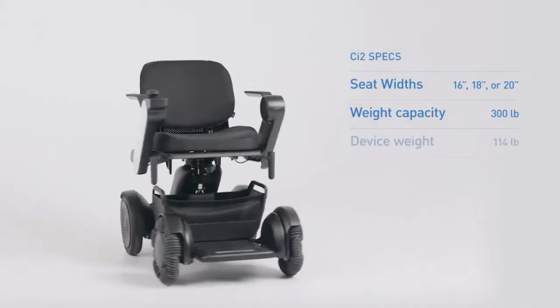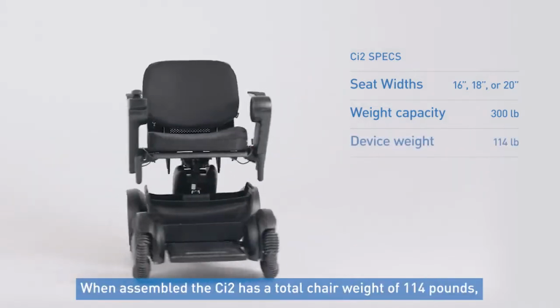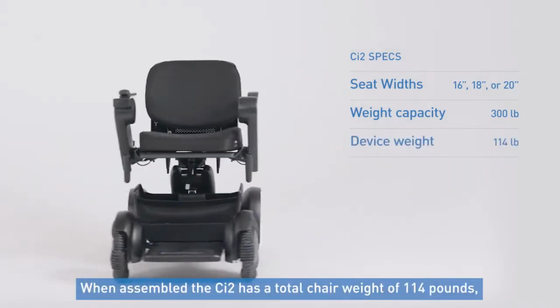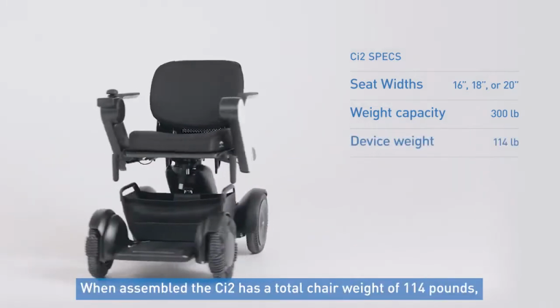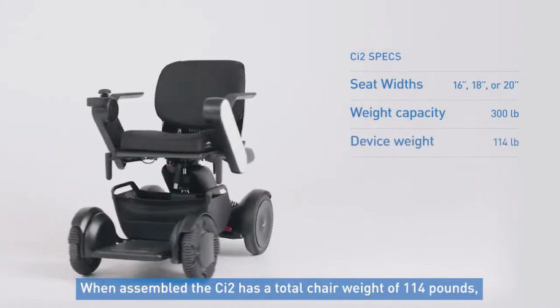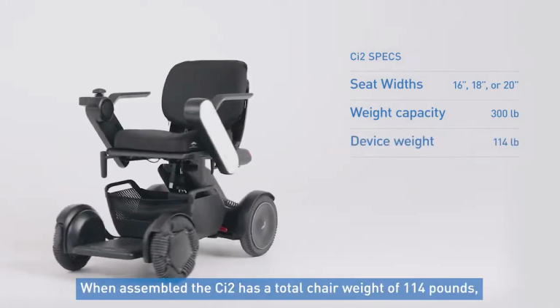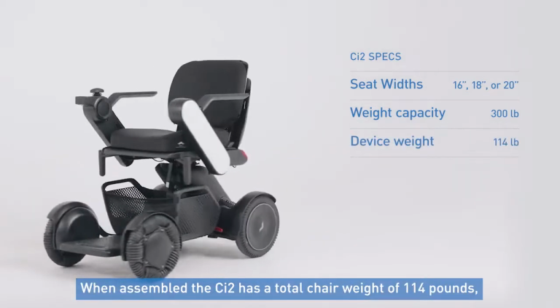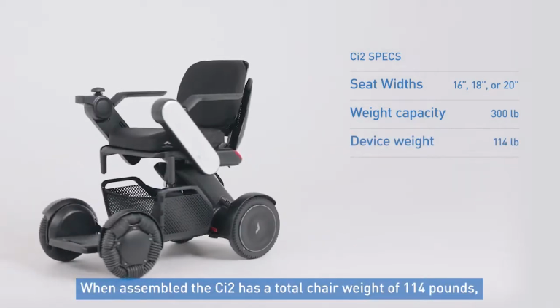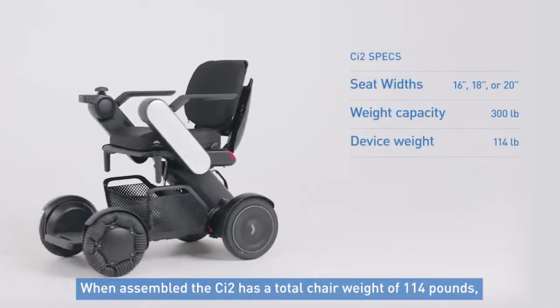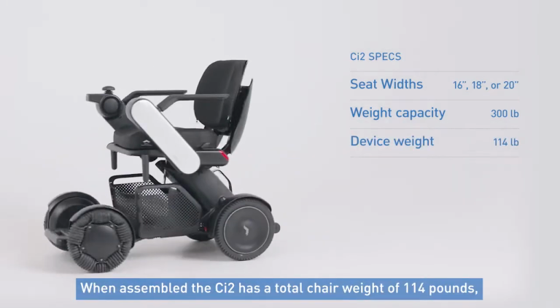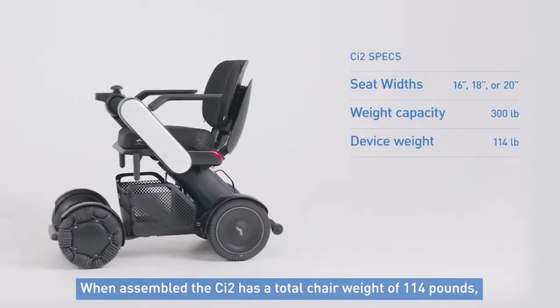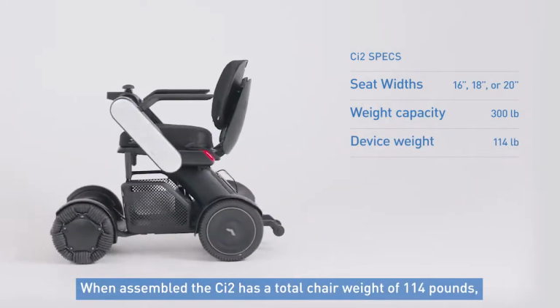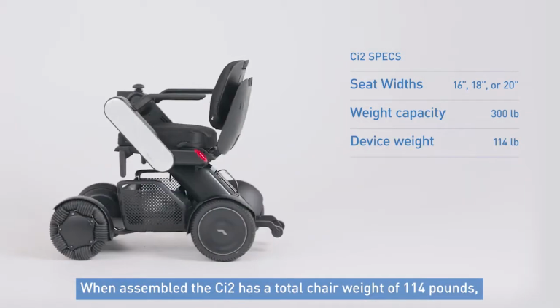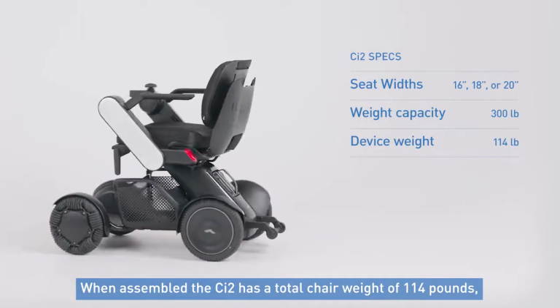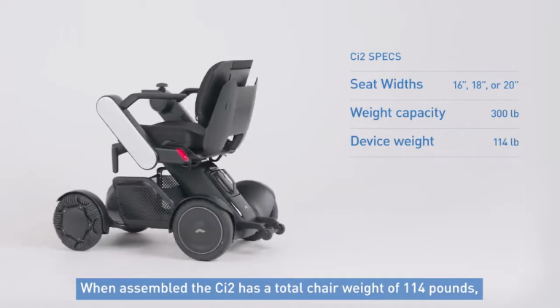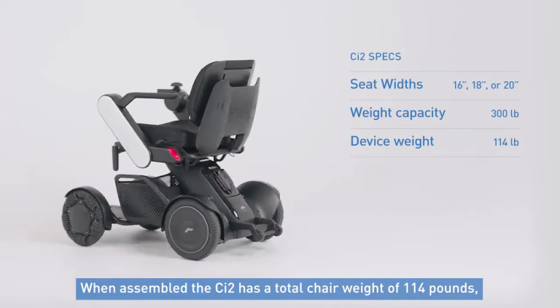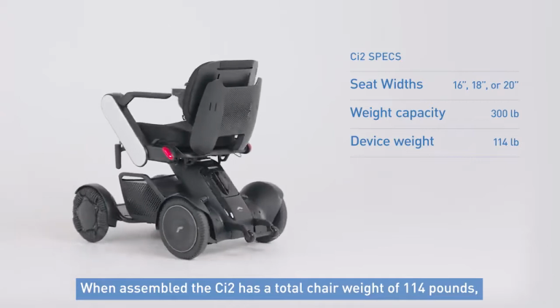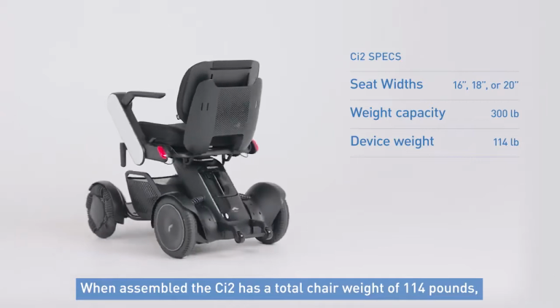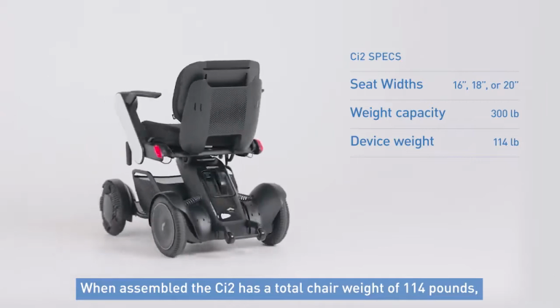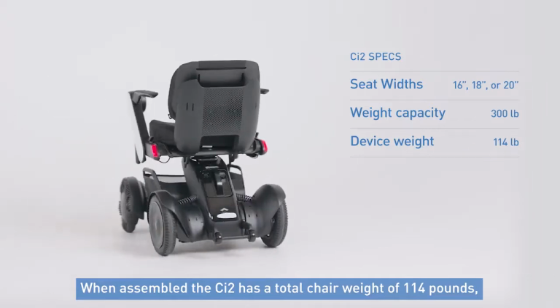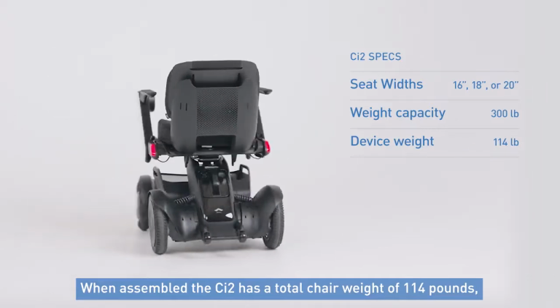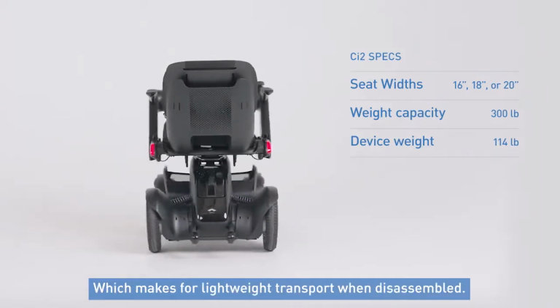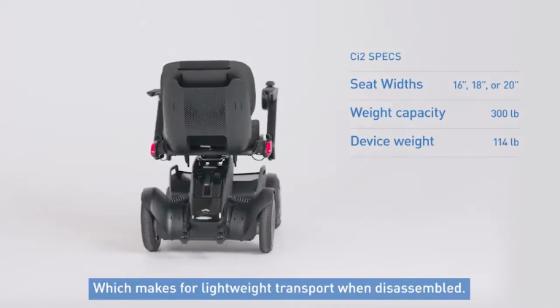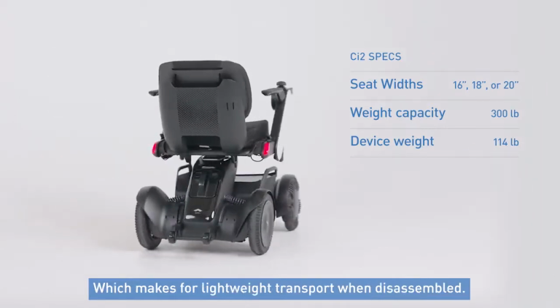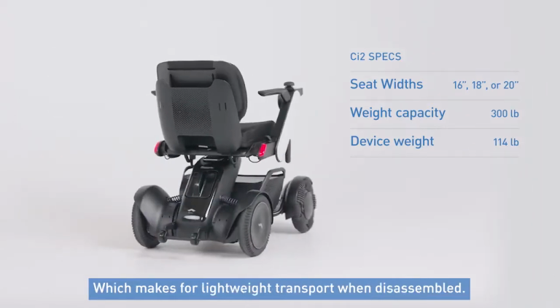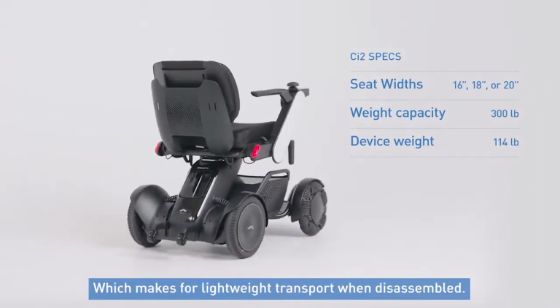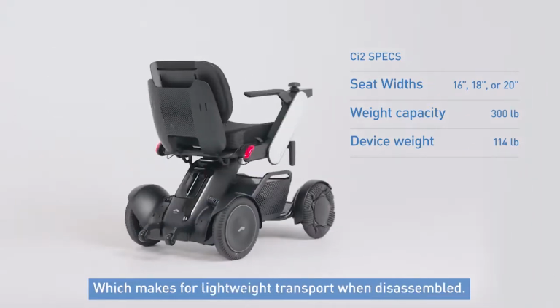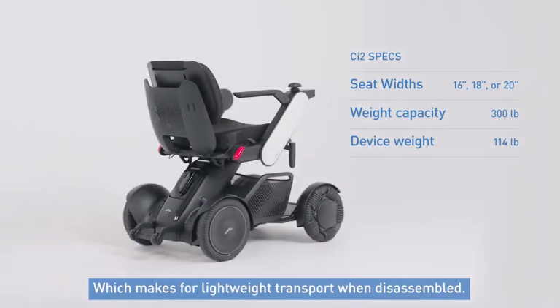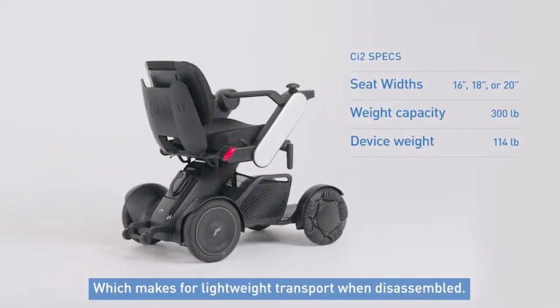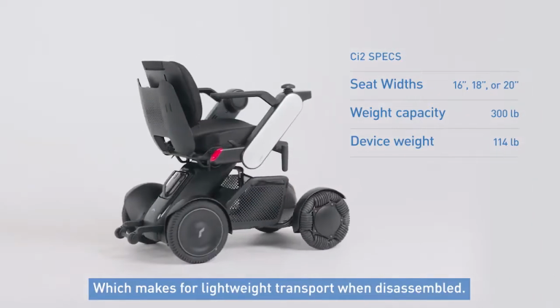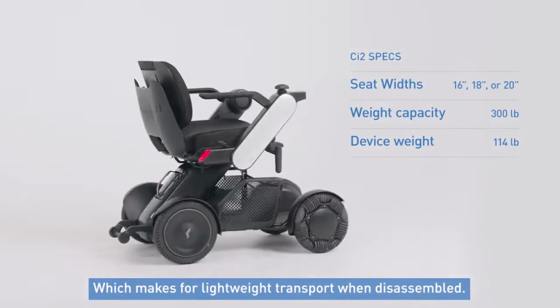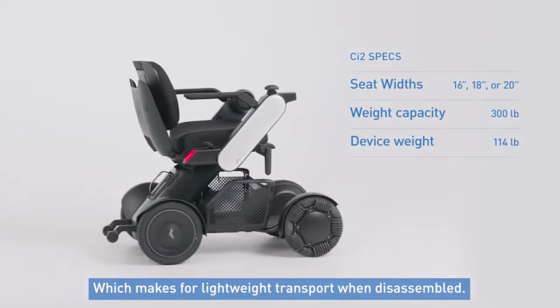As for the chair itself, when assembled the CI2 has a total chair weight of 114 pounds, which makes for lightweight transport when disassembled.